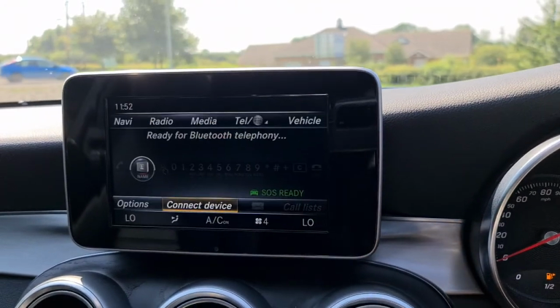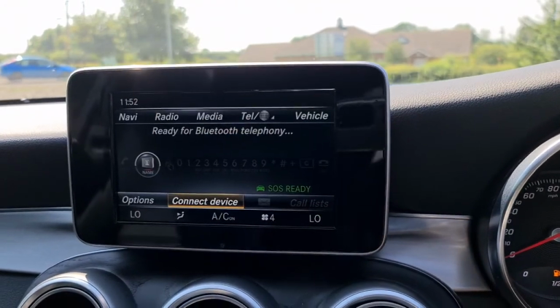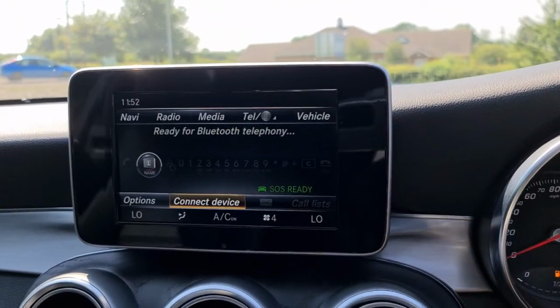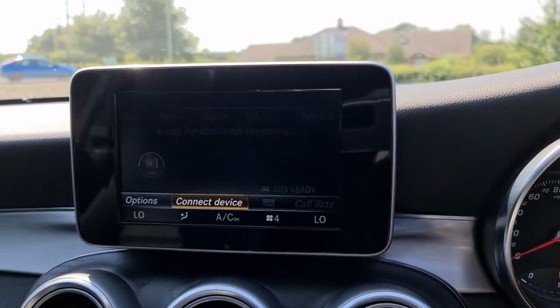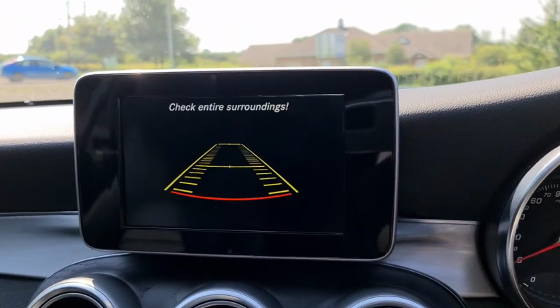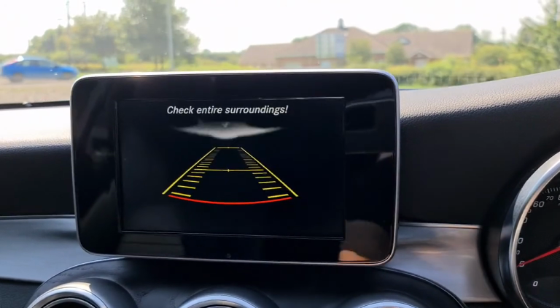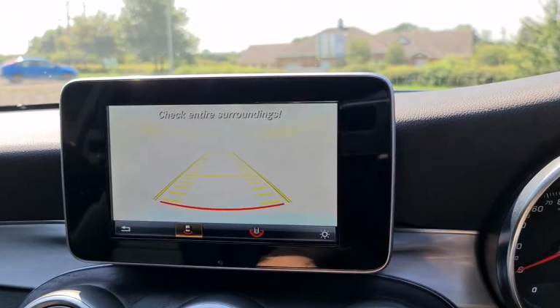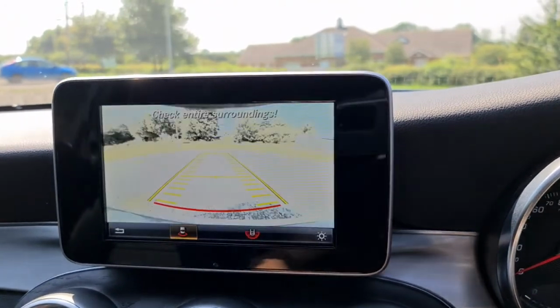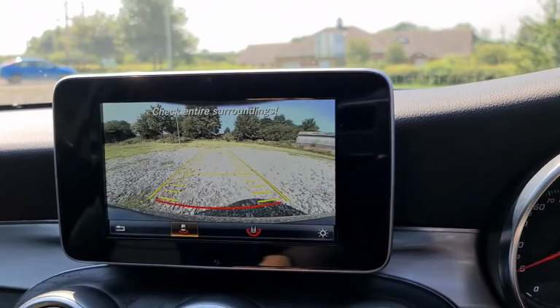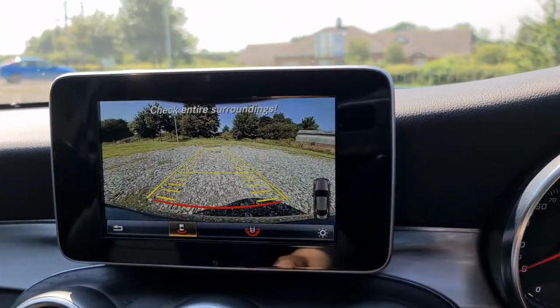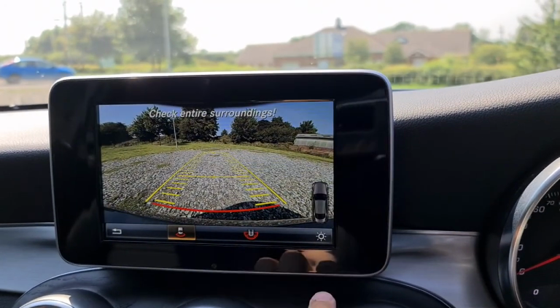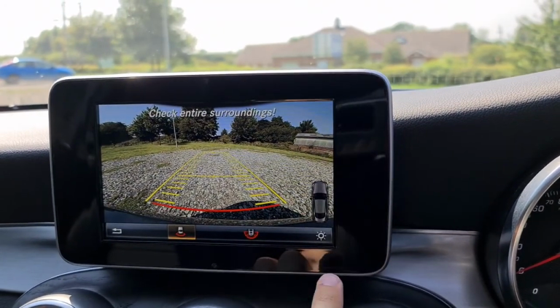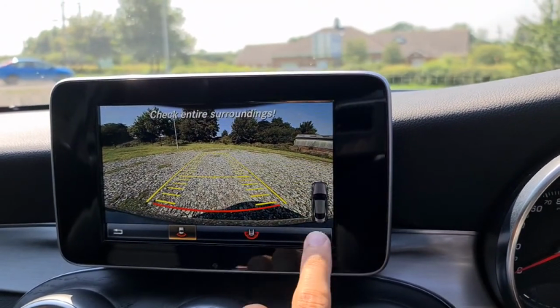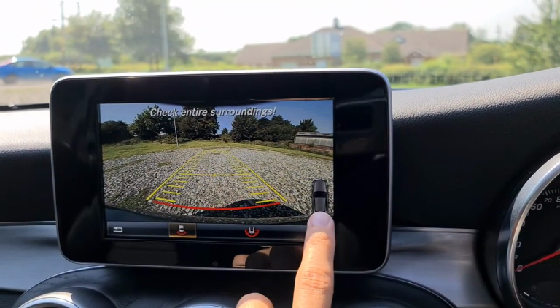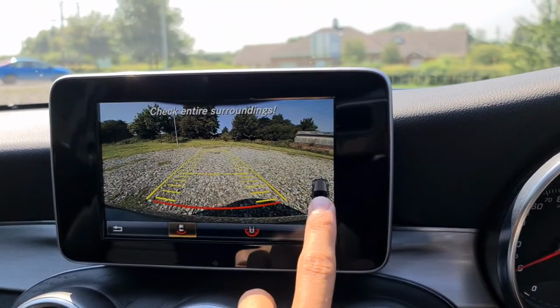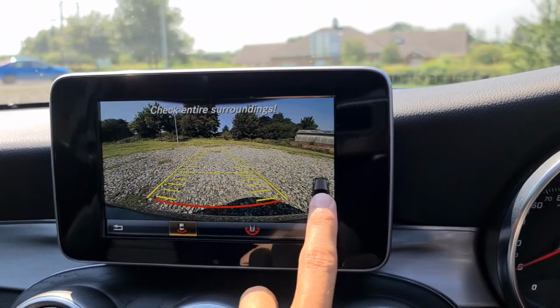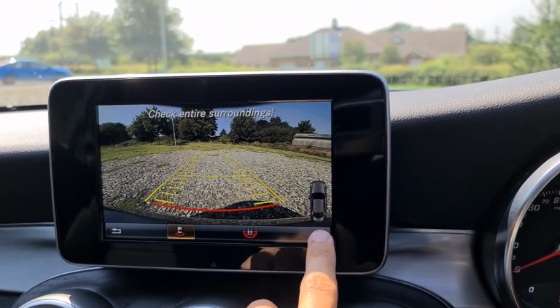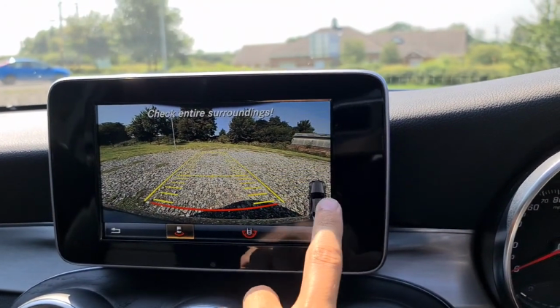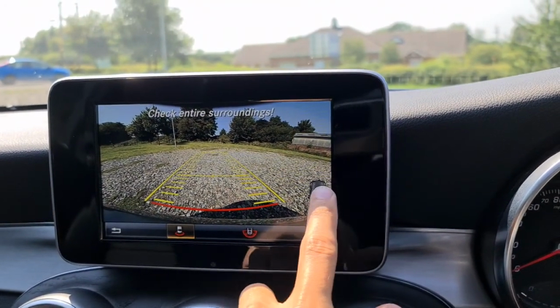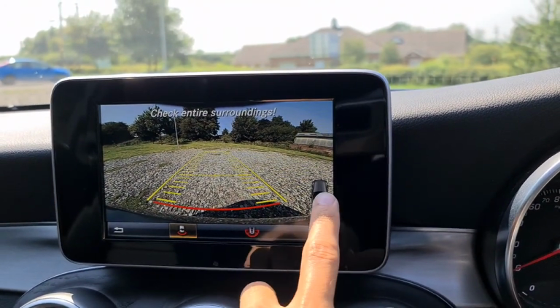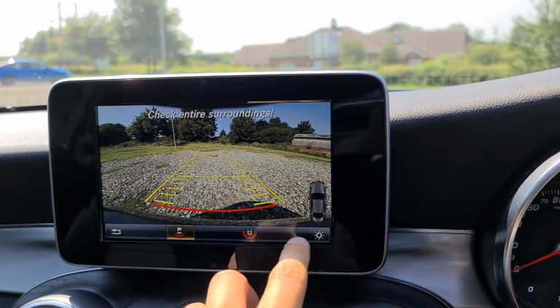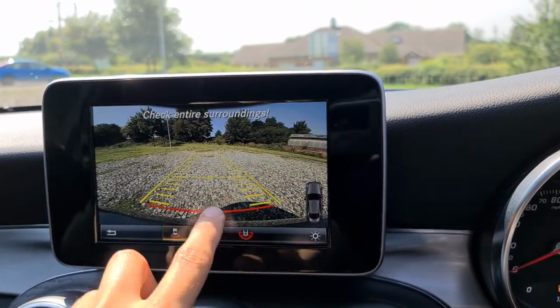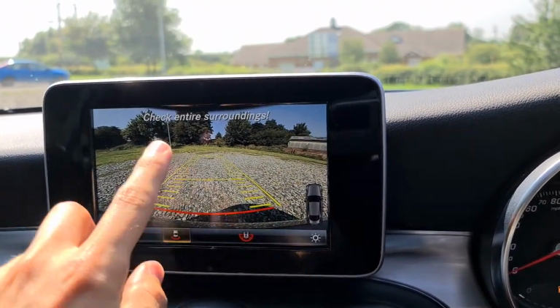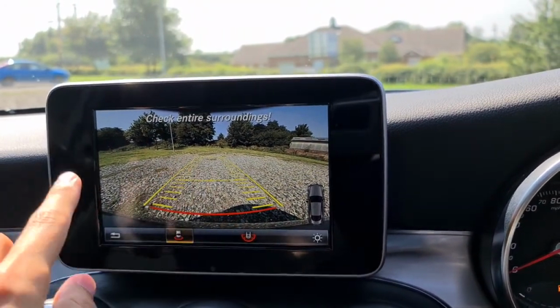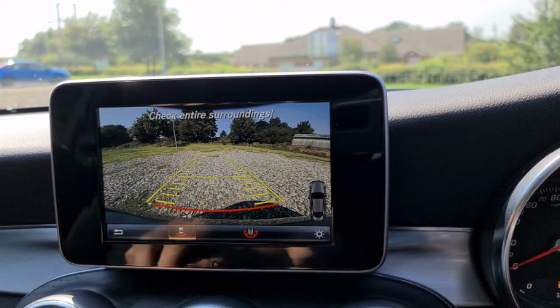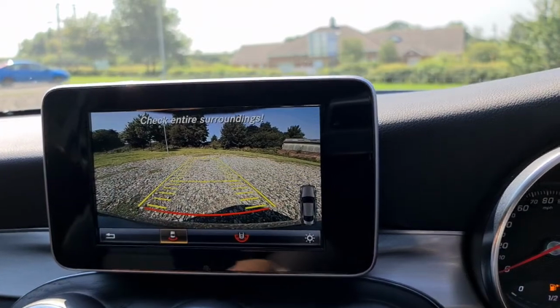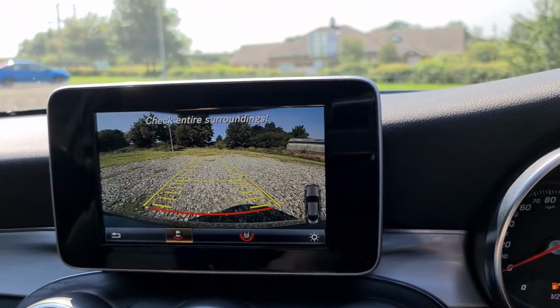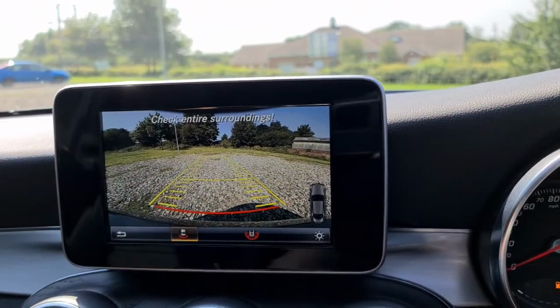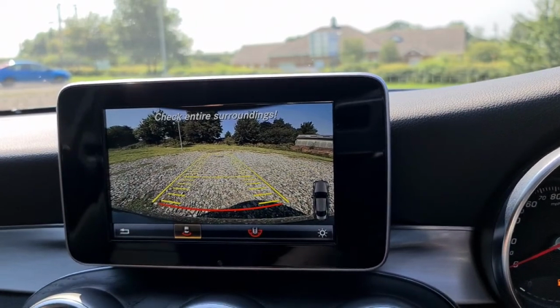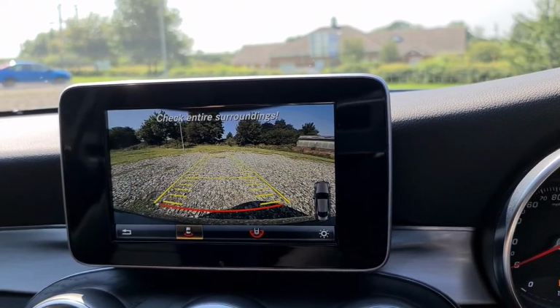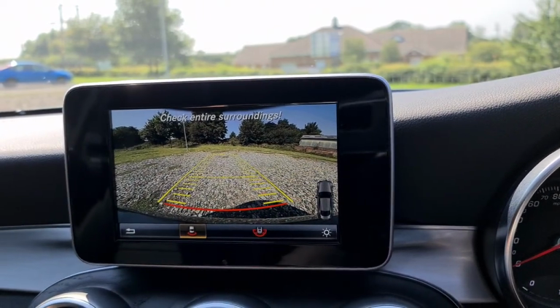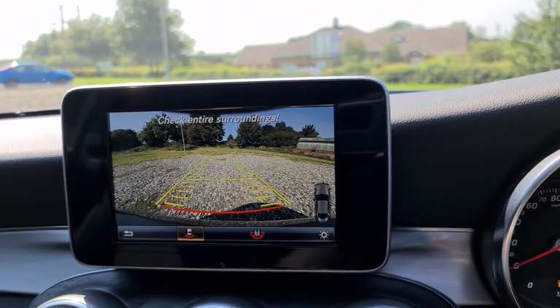Put it into reverse — your sensors are just on the right here, and there's your lovely reversing camera.